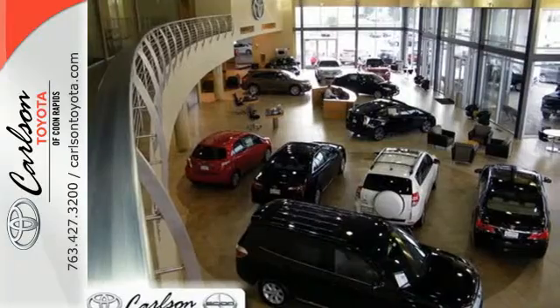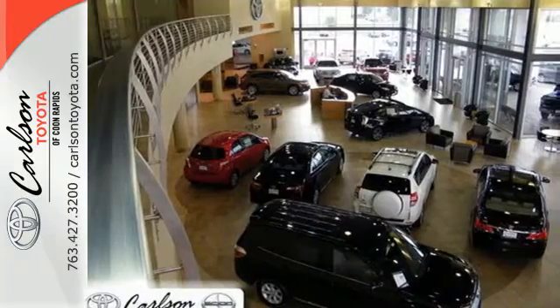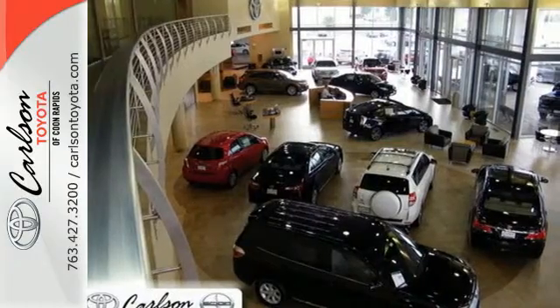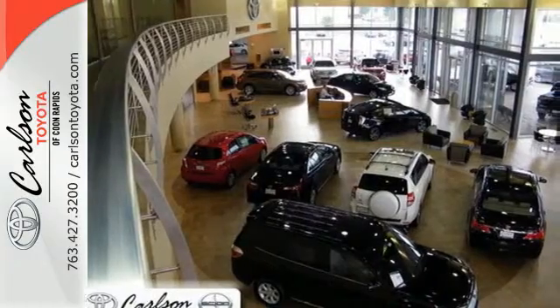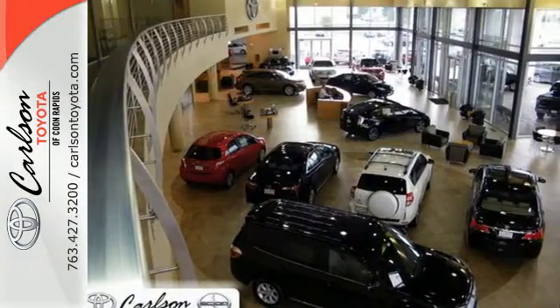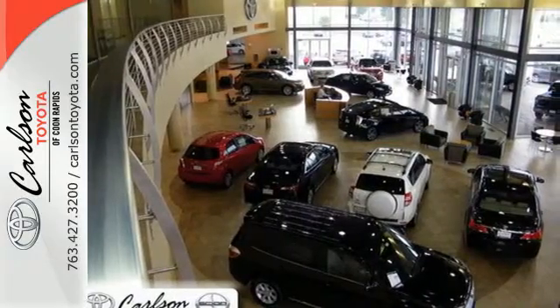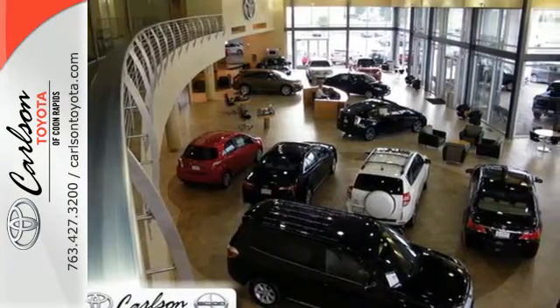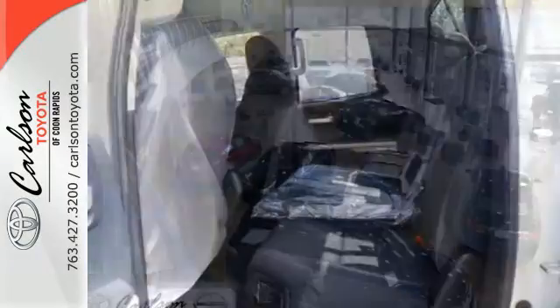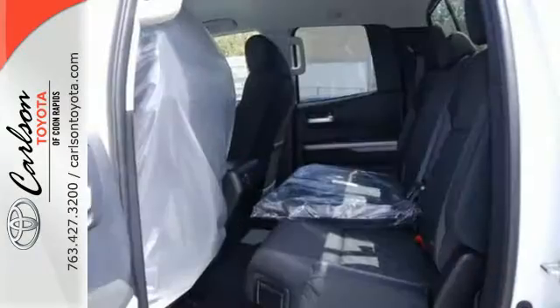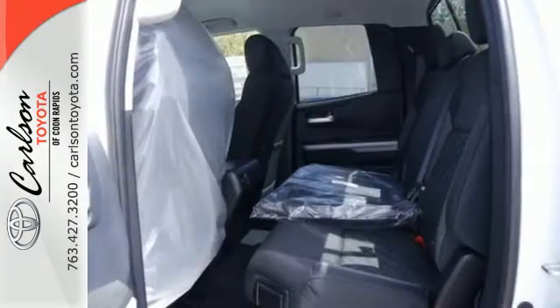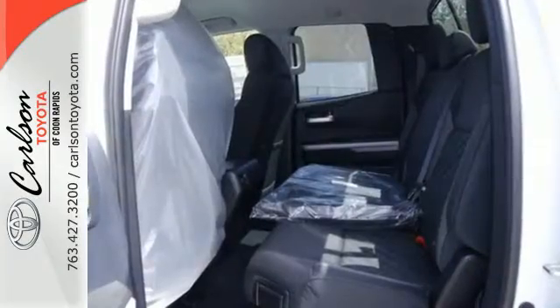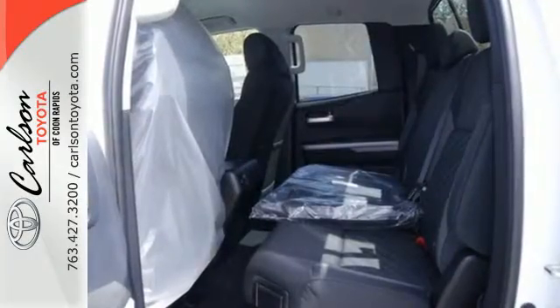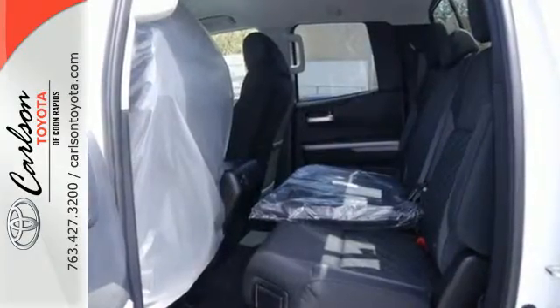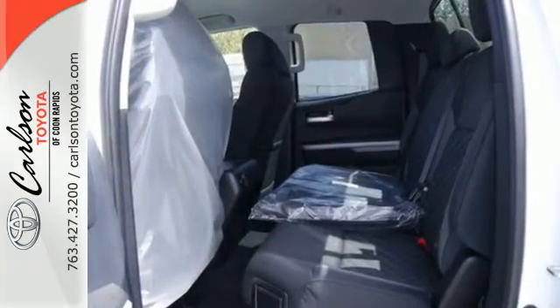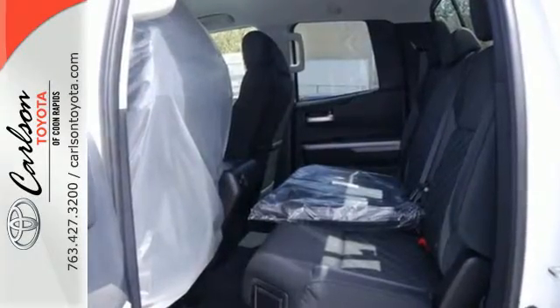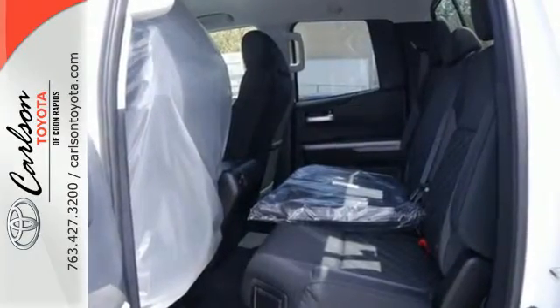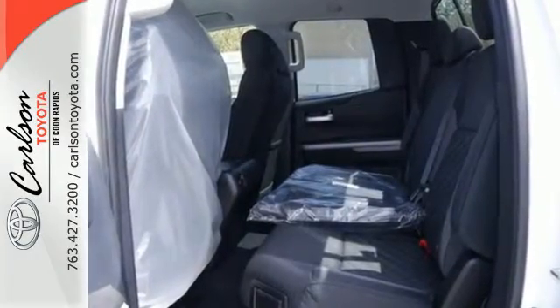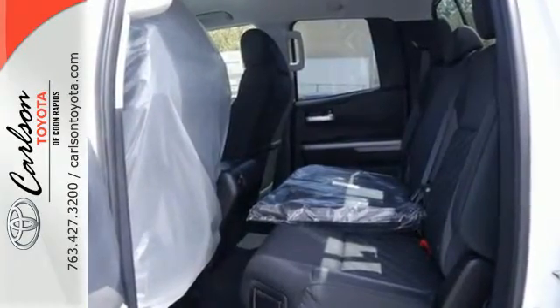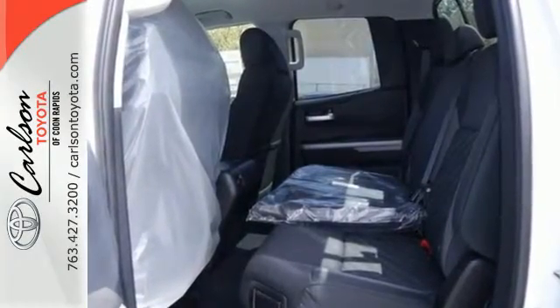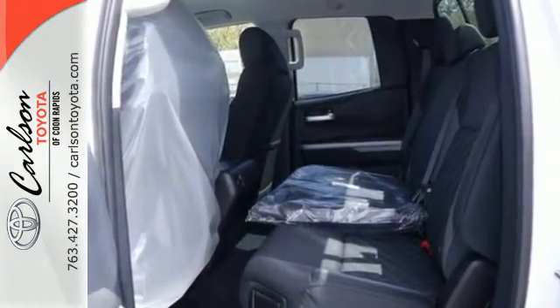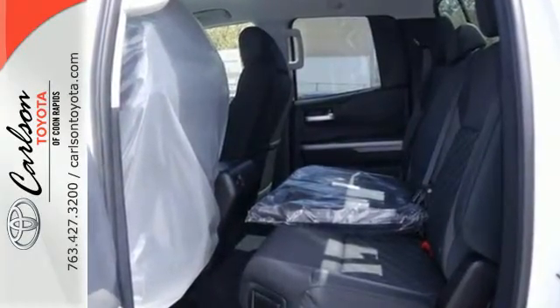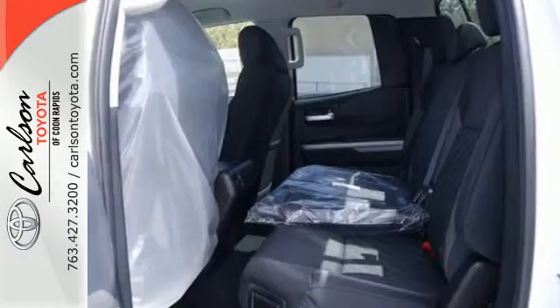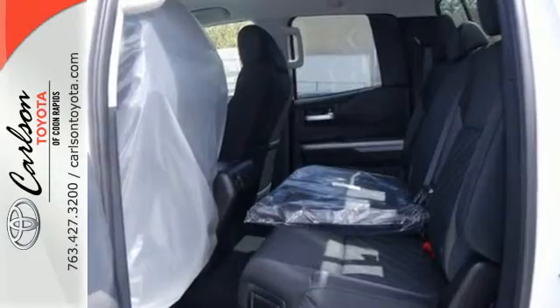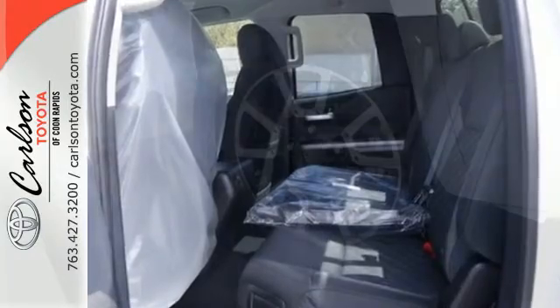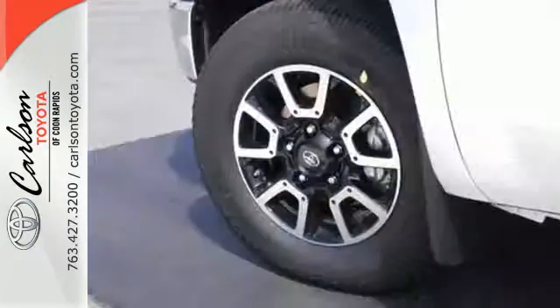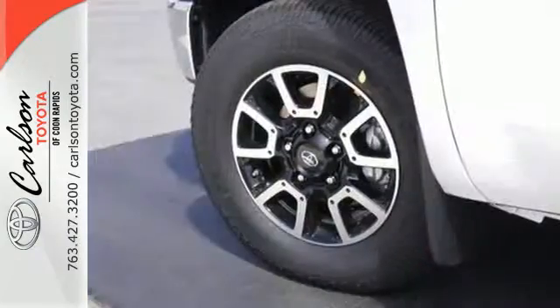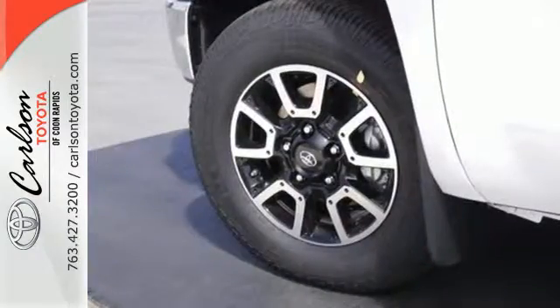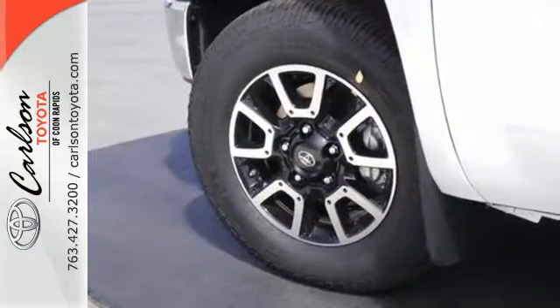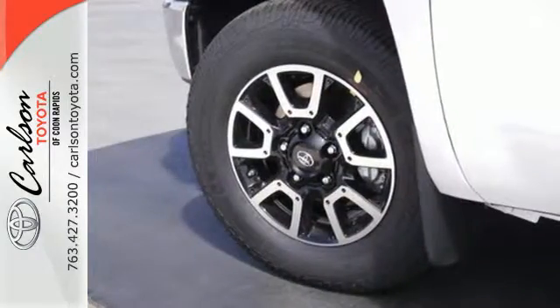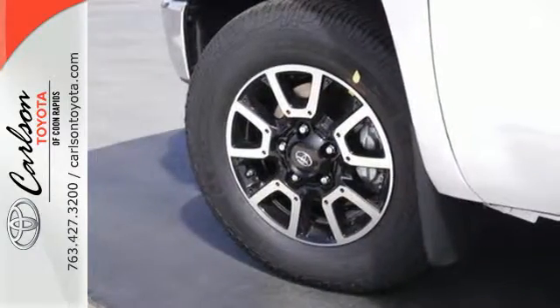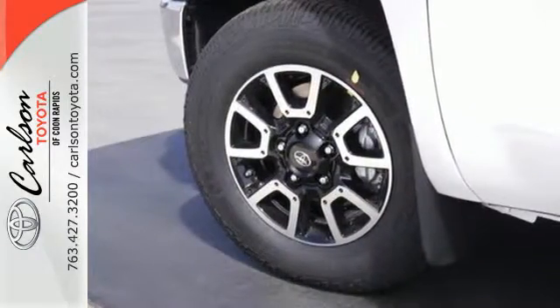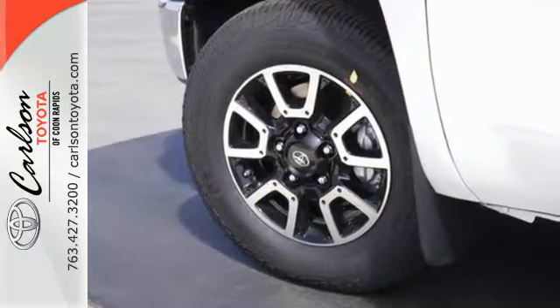The heartbeat of the Tundra comes from the i-Force V8 engine which provides impressive towing power while serving up amazing fuel economy.